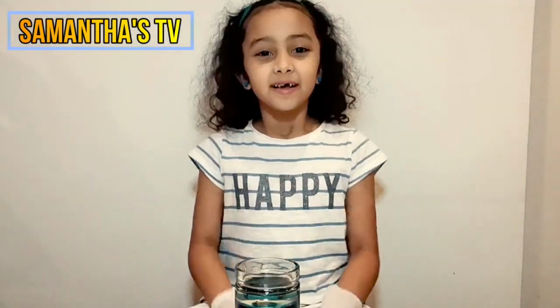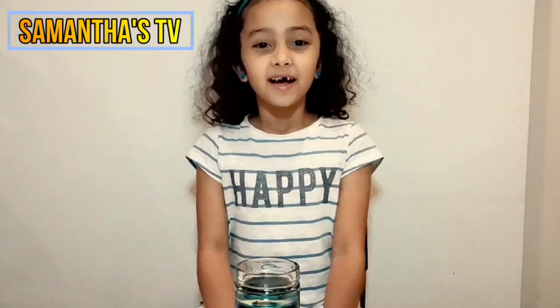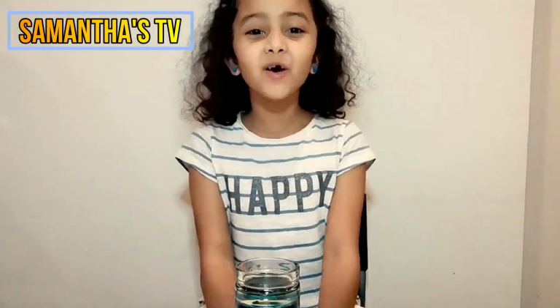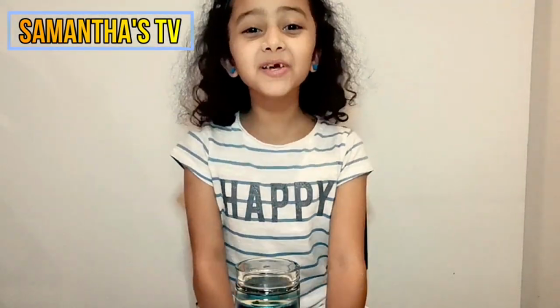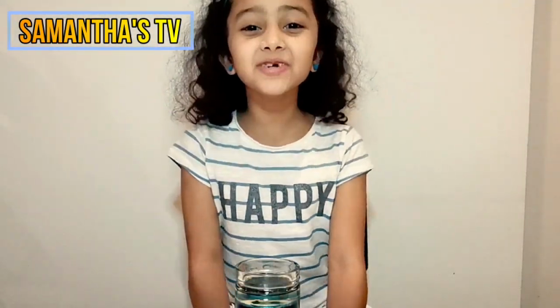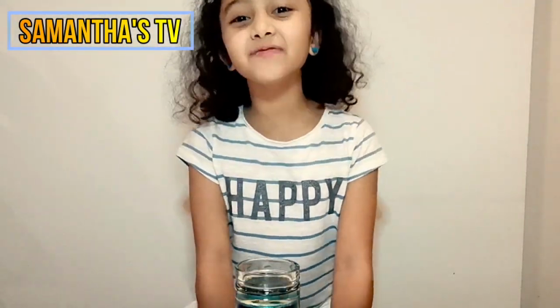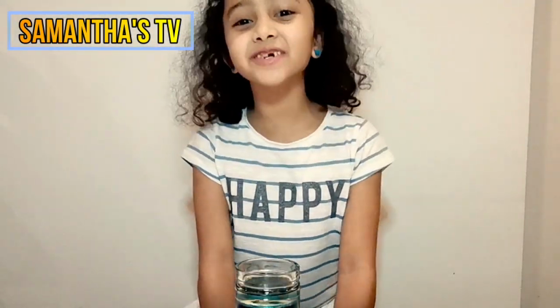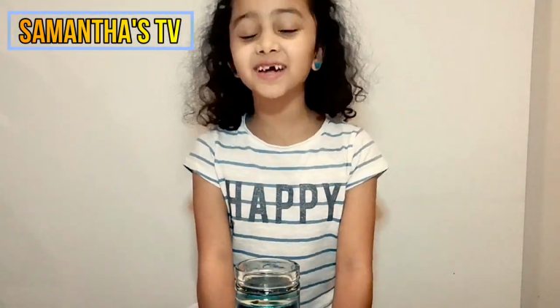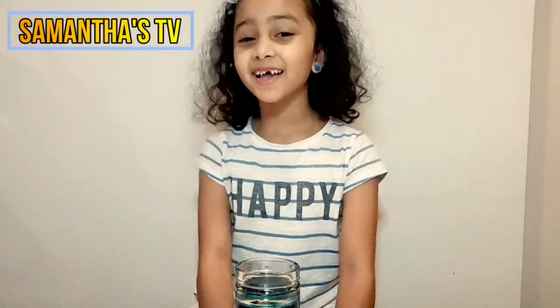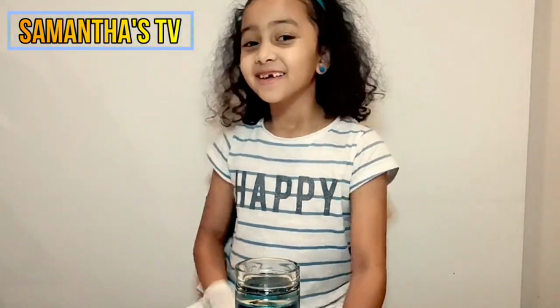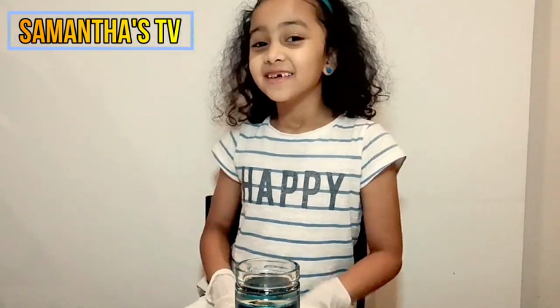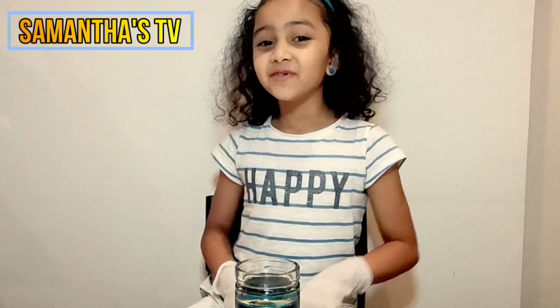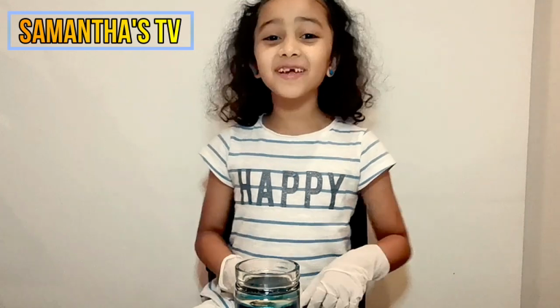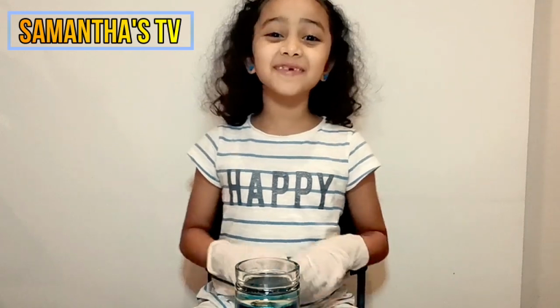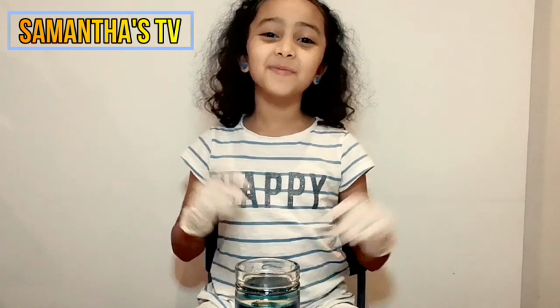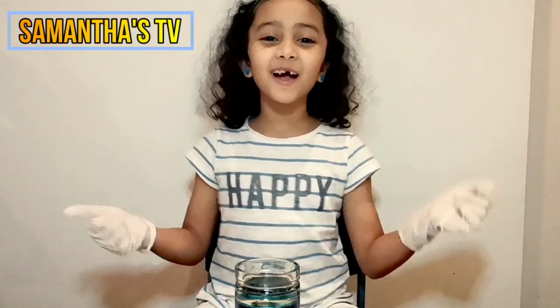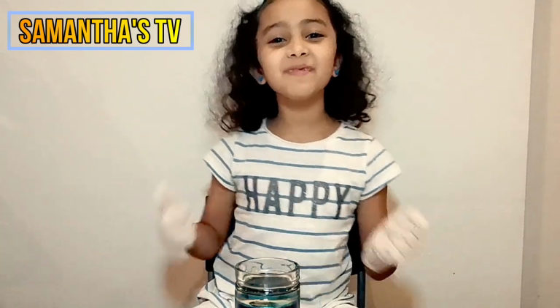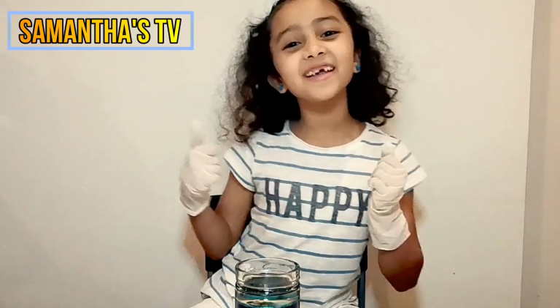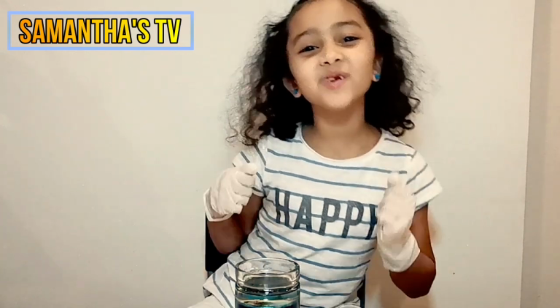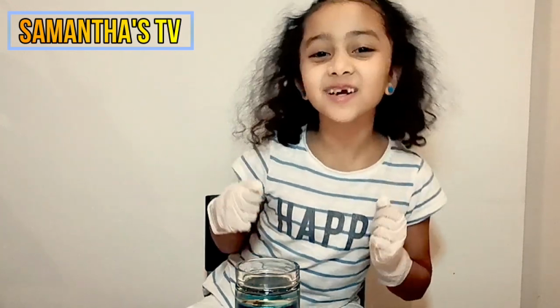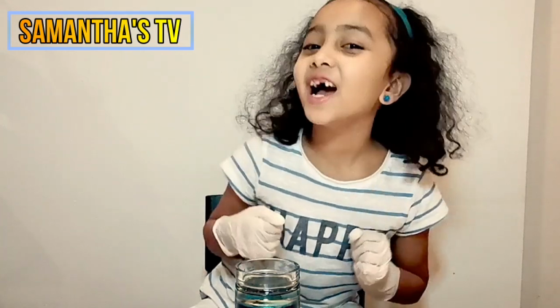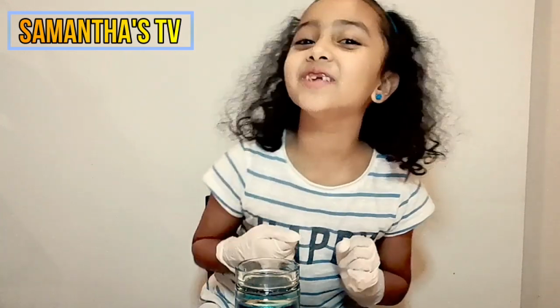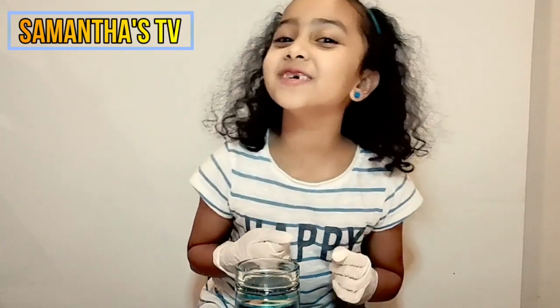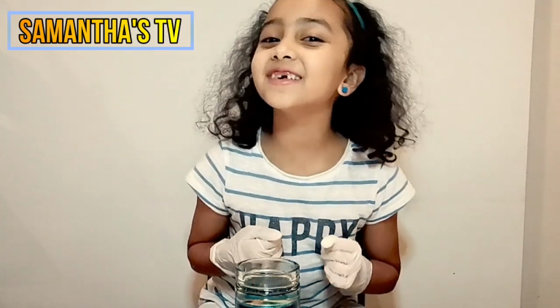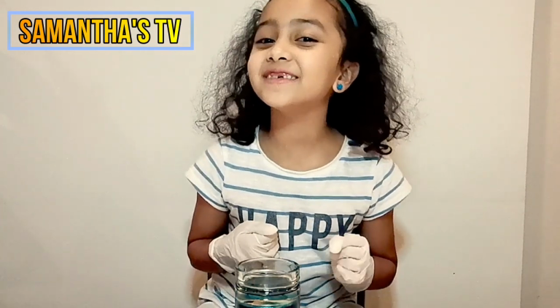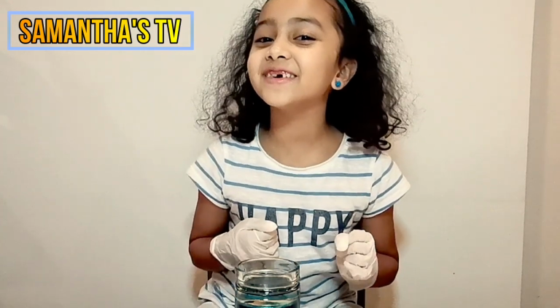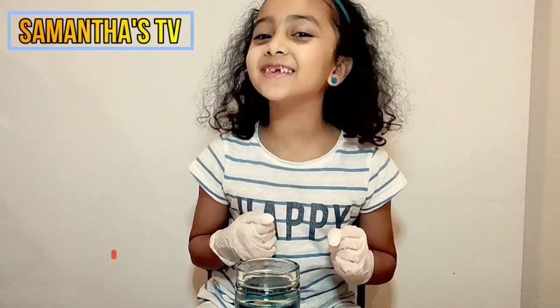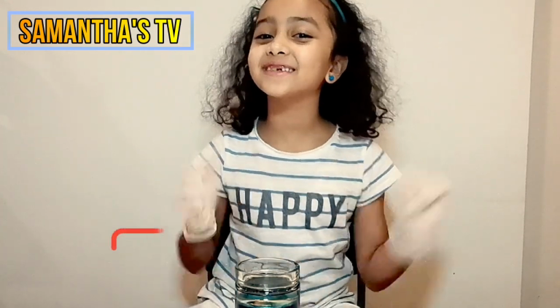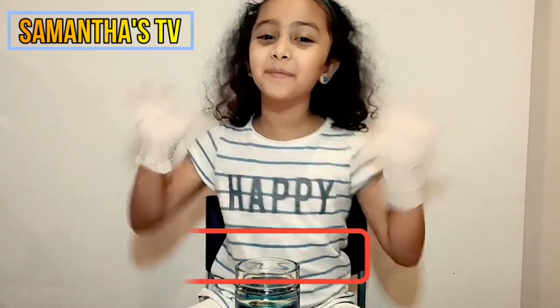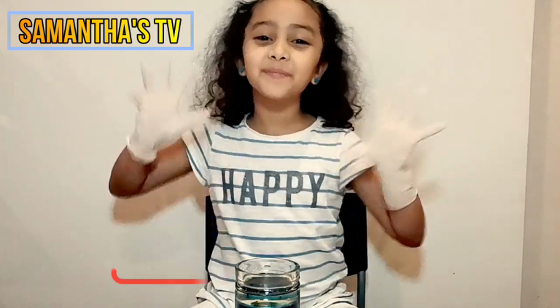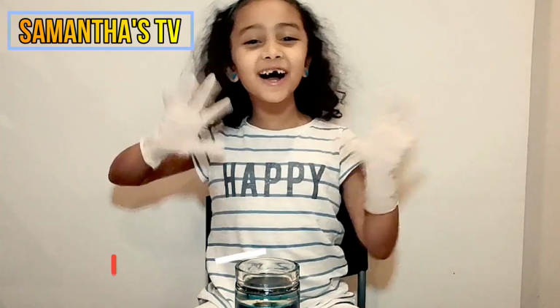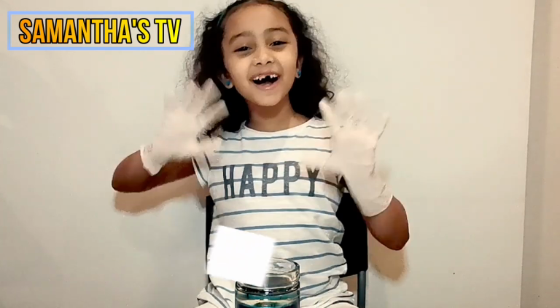I hope you enjoyed the video guys. Don't forget to subscribe, like, and share. And we're going to see you guys next time. Bye!